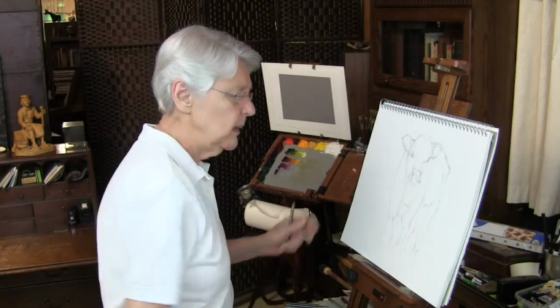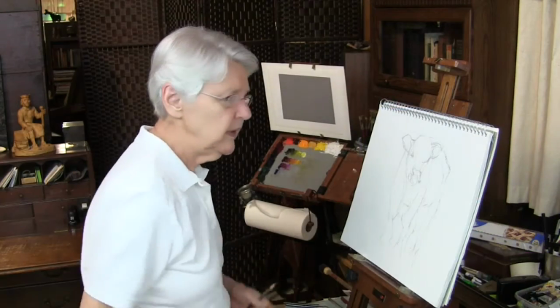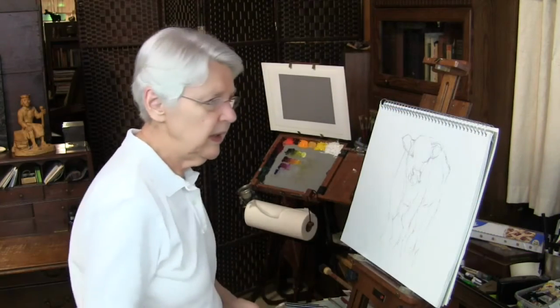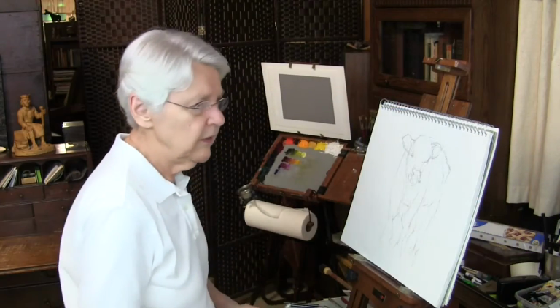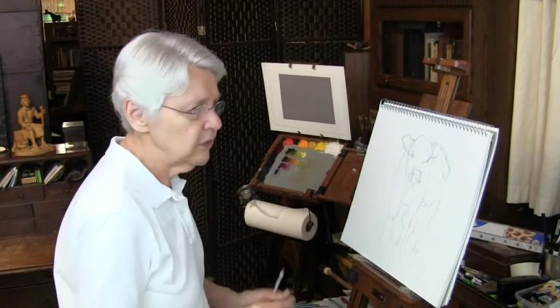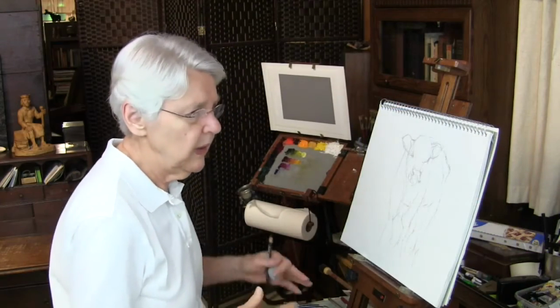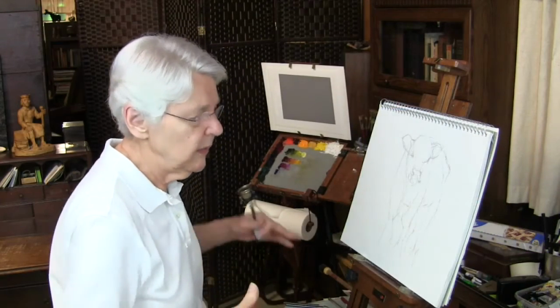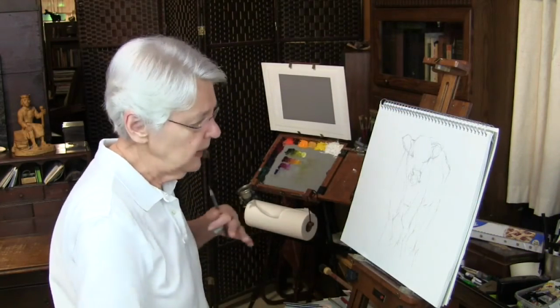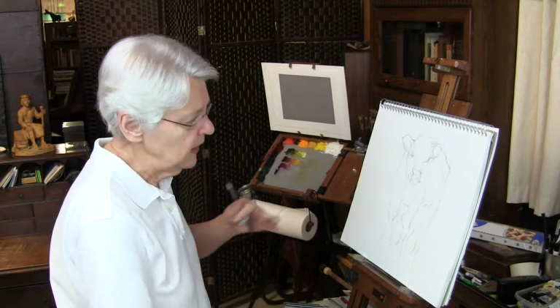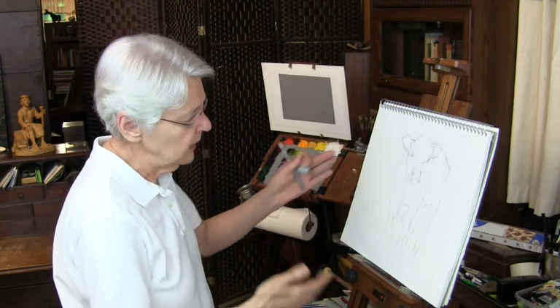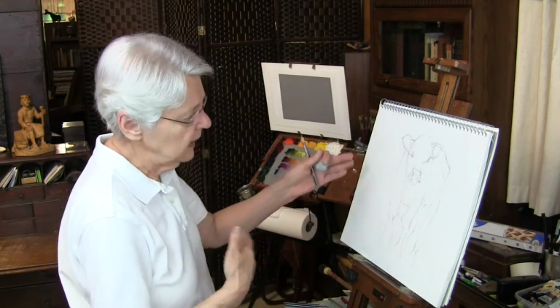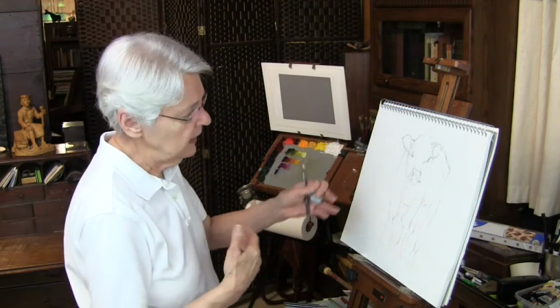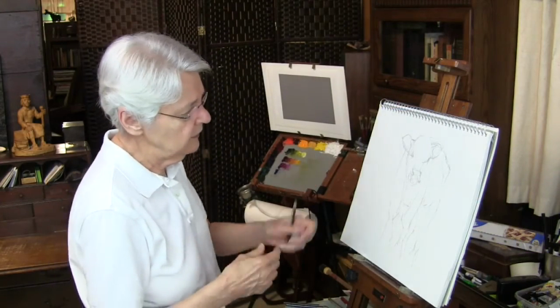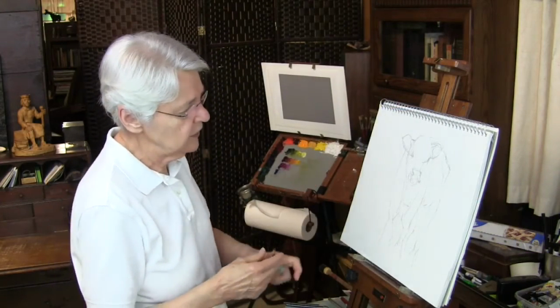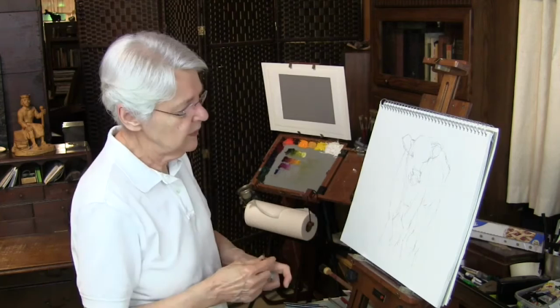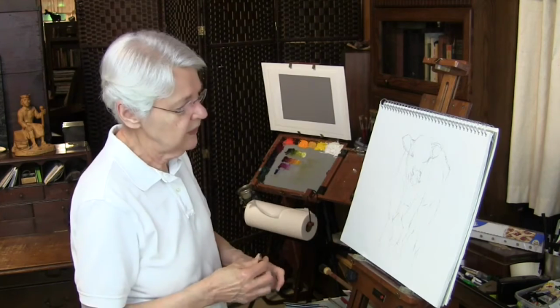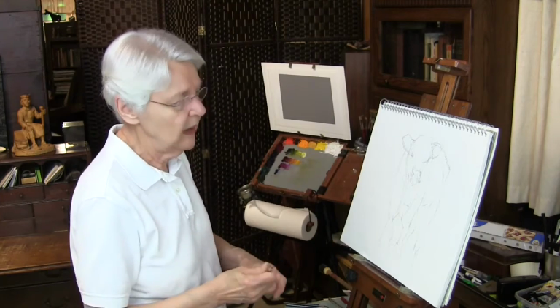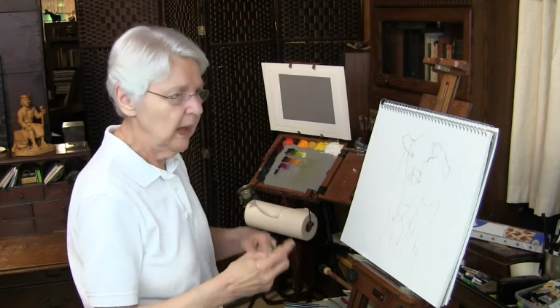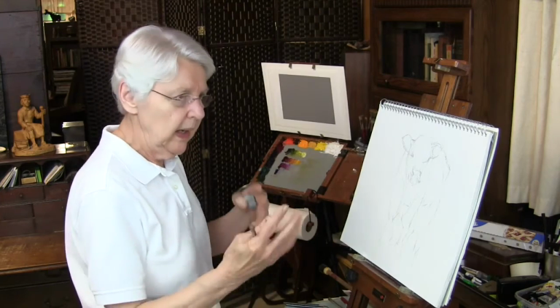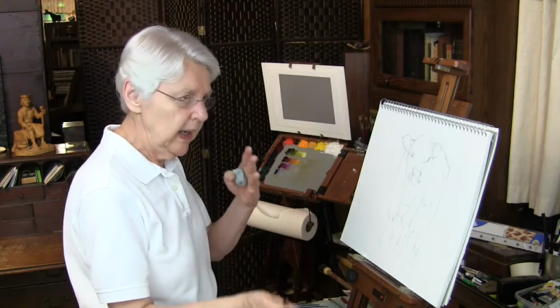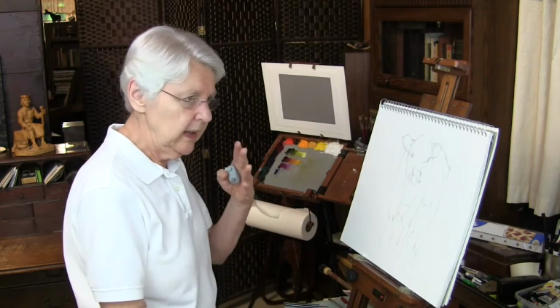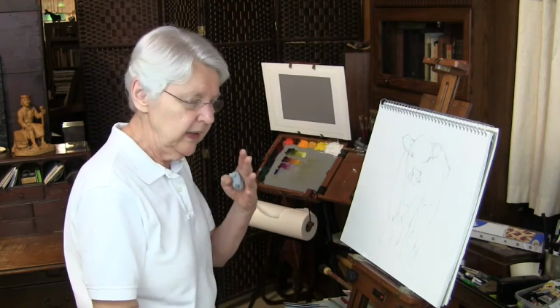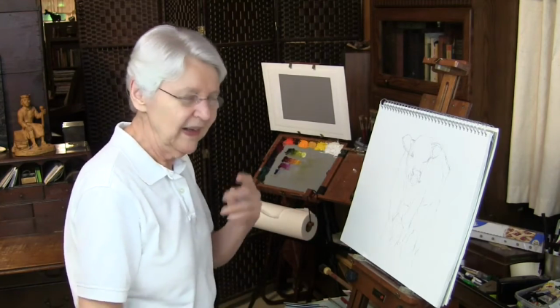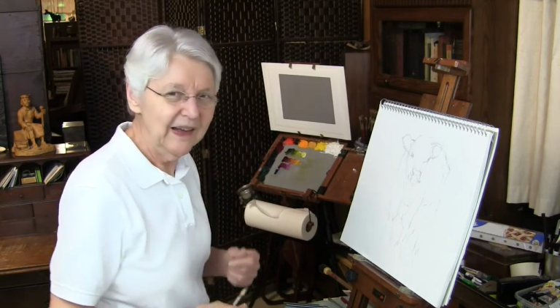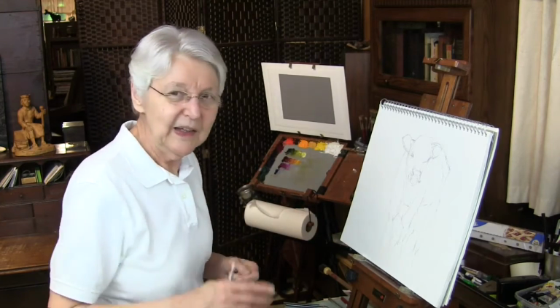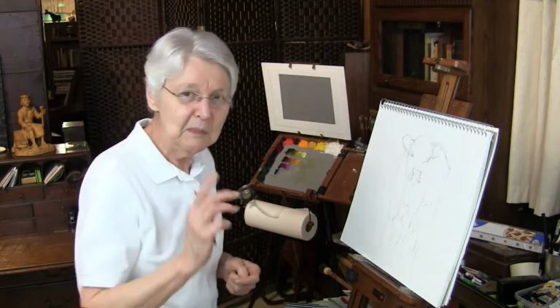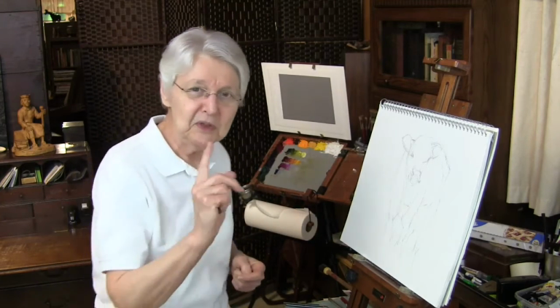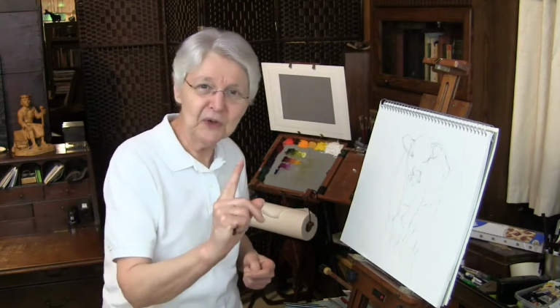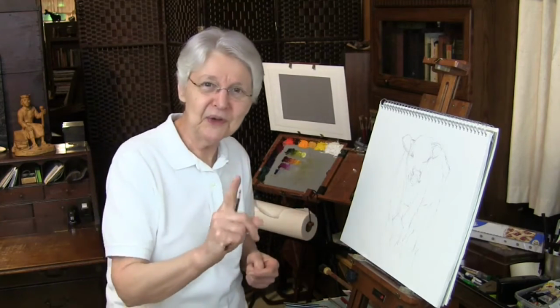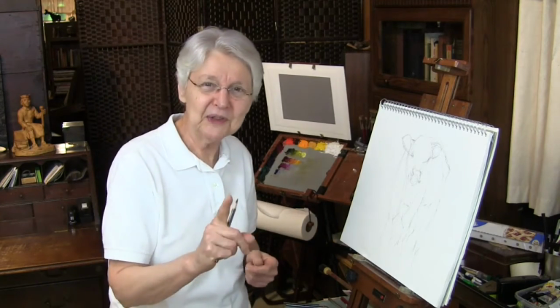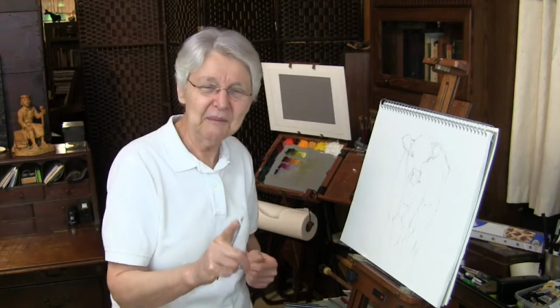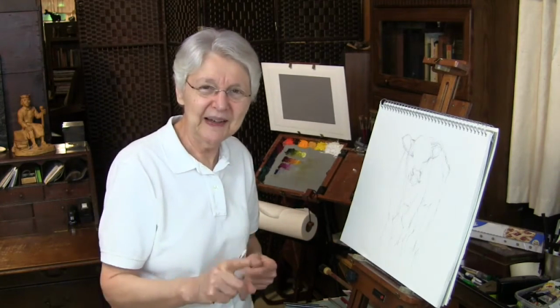Bump into areas where the placement kind of interferes with the shape, and edit then. Now let me show you something.